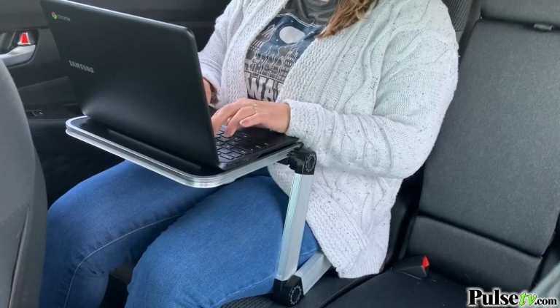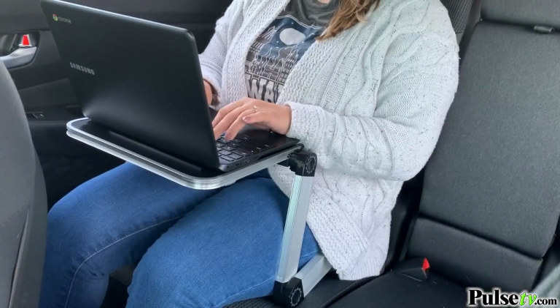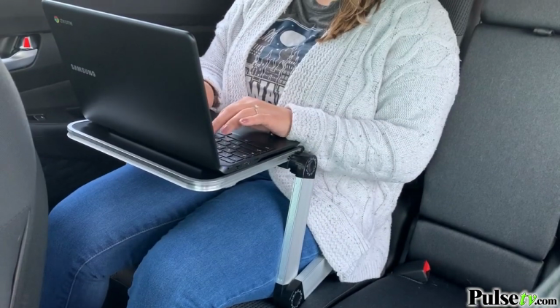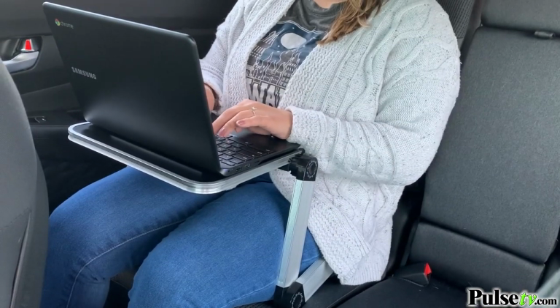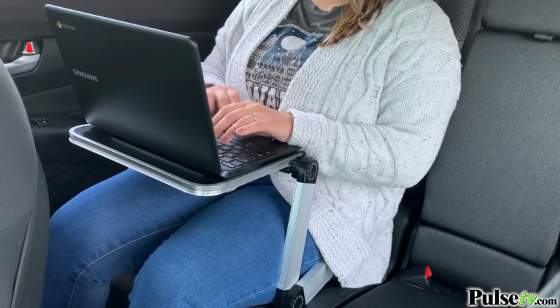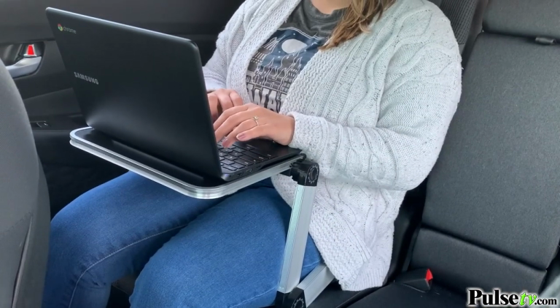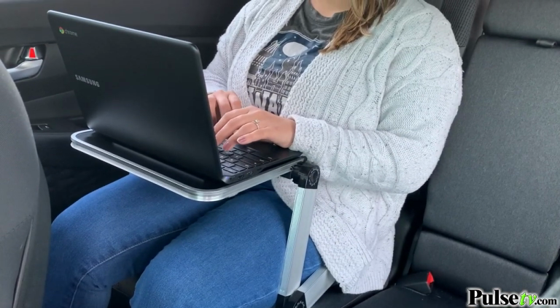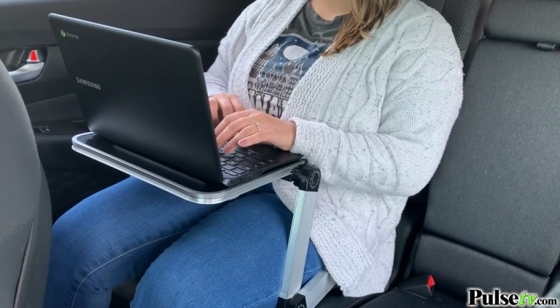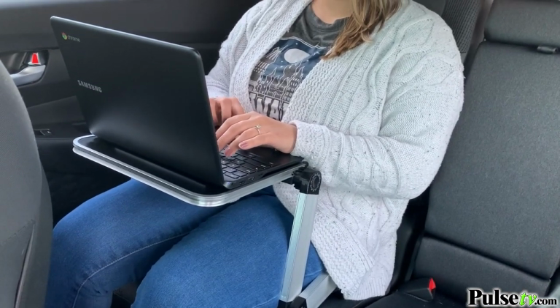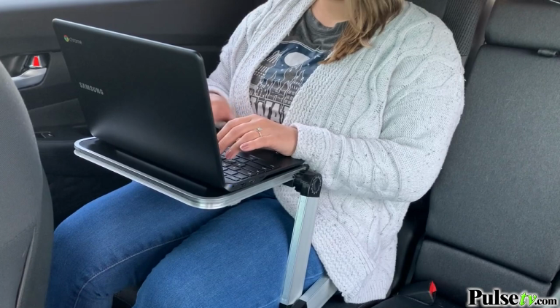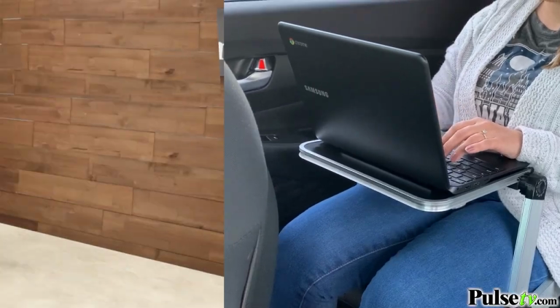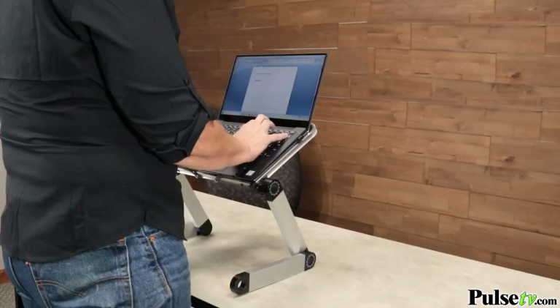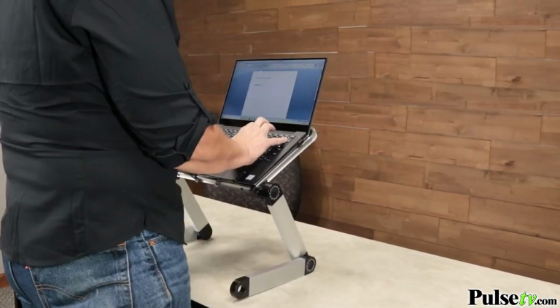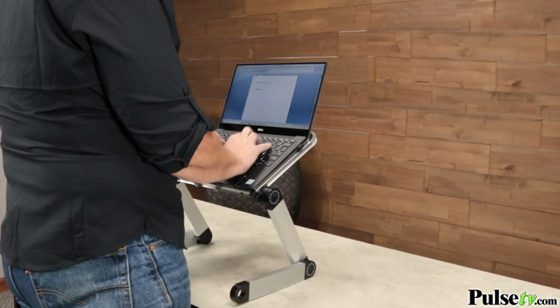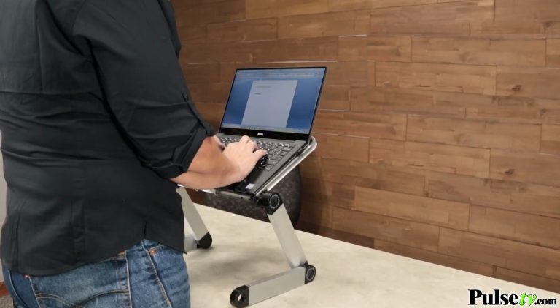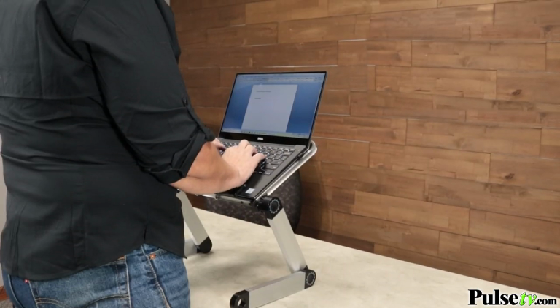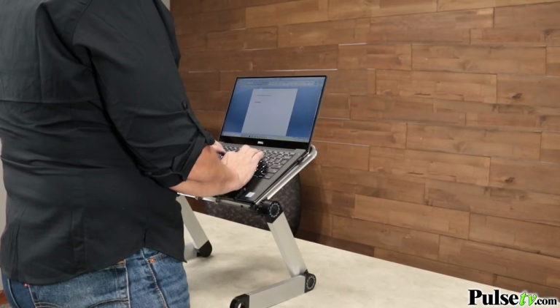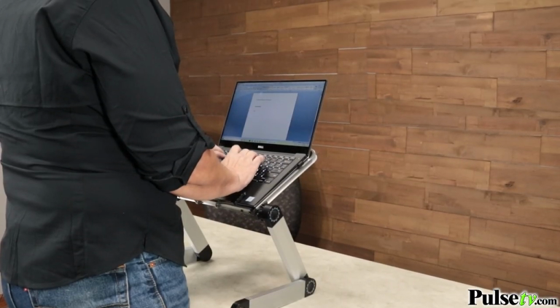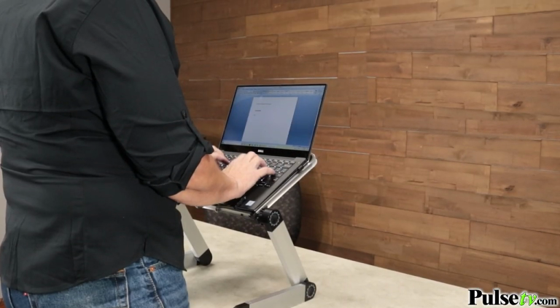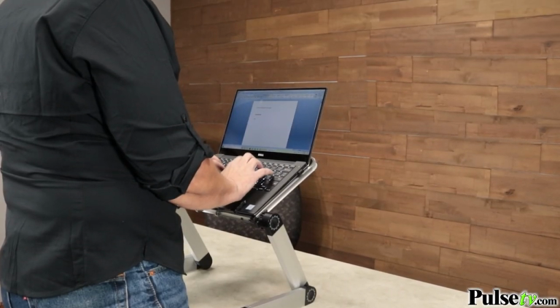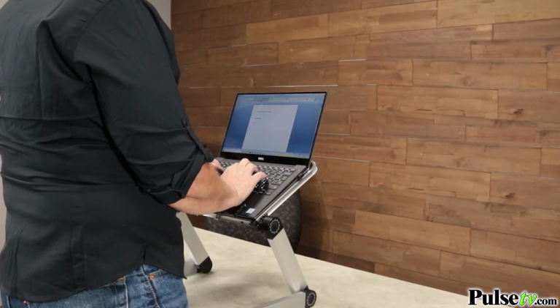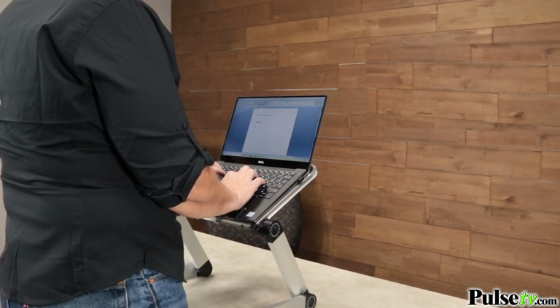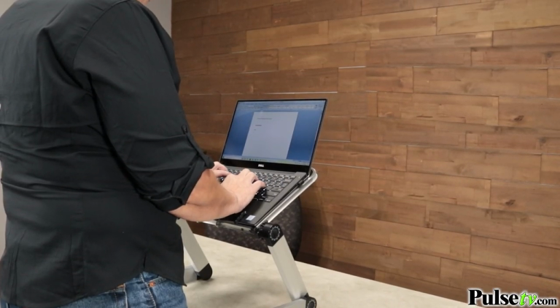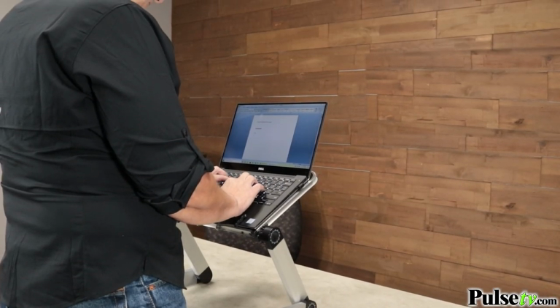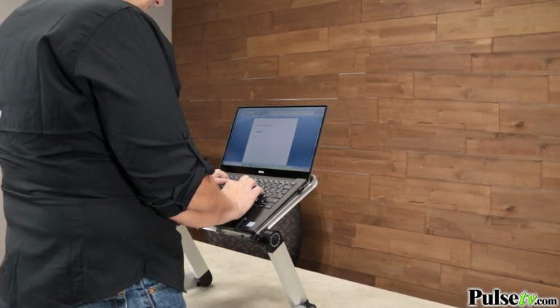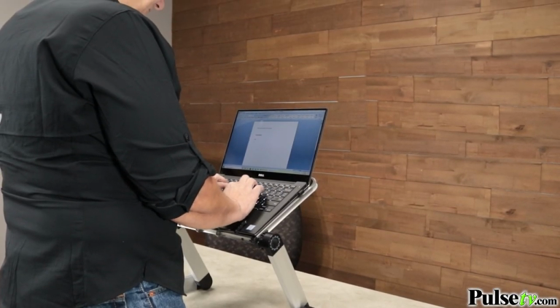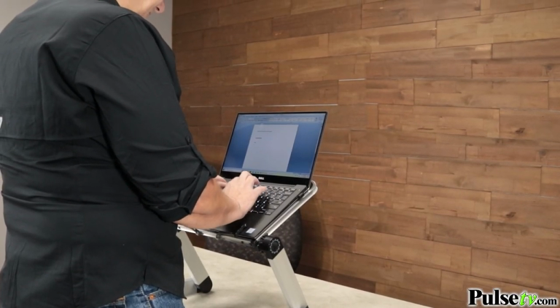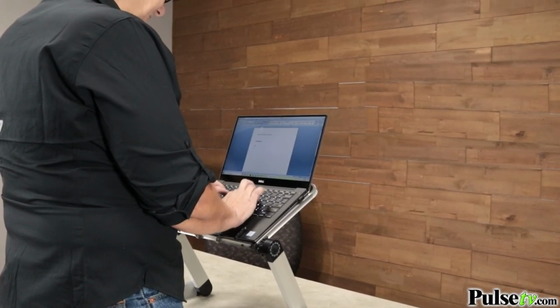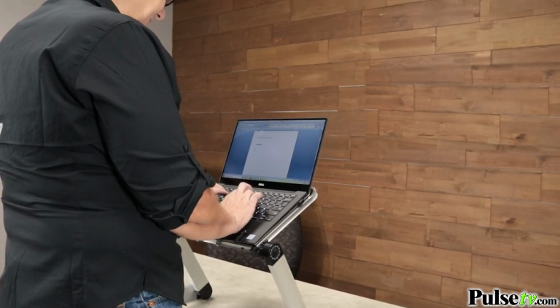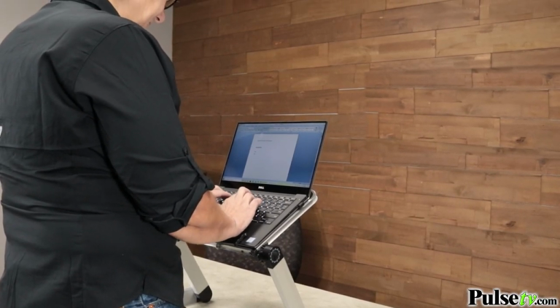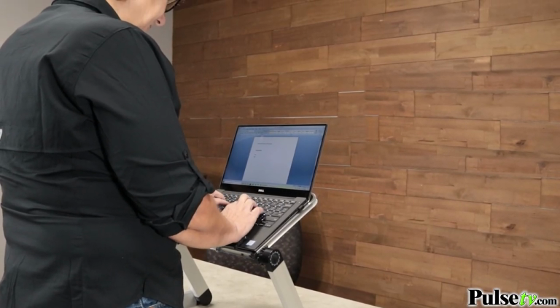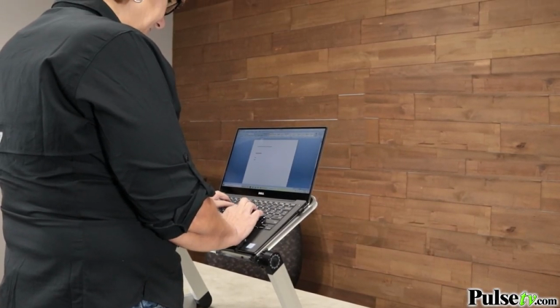And for me, I'm still working in the office, but I love this because now I have a standing desk, which is much more healthy.